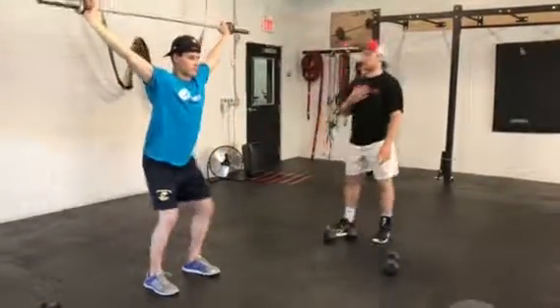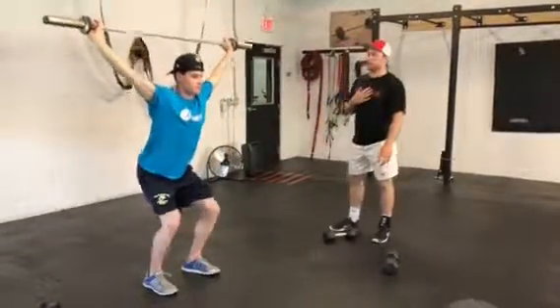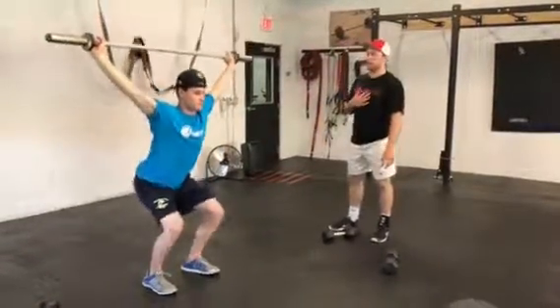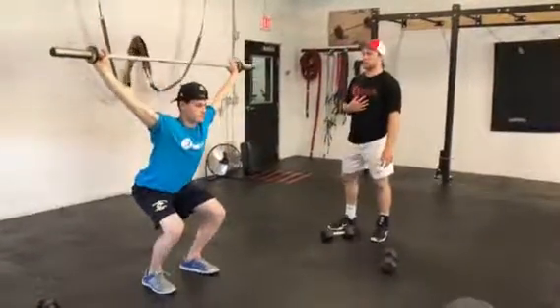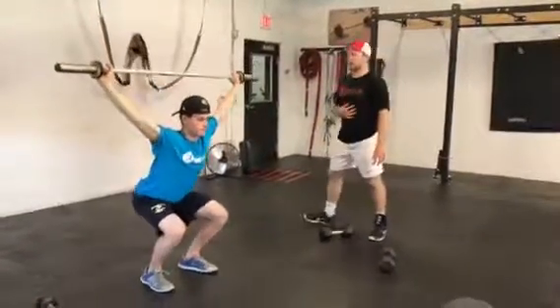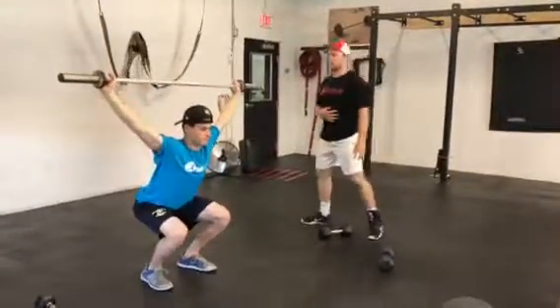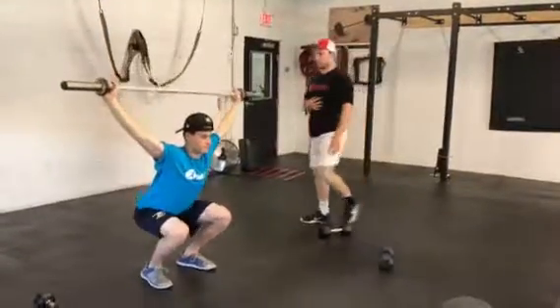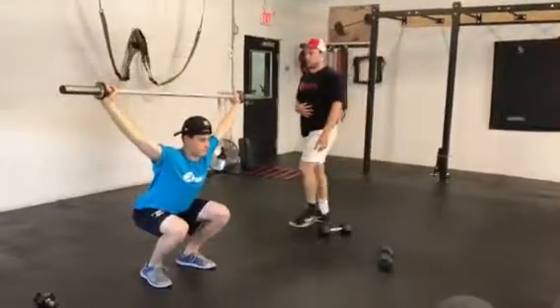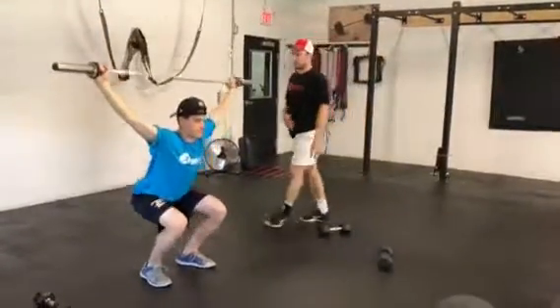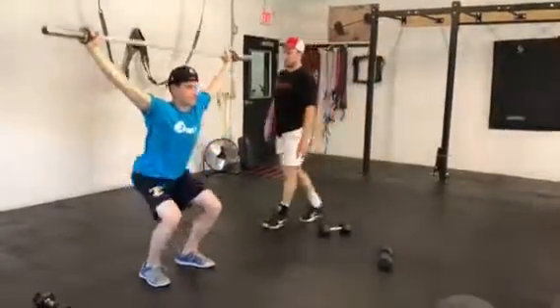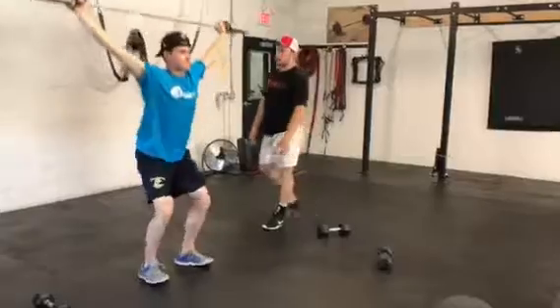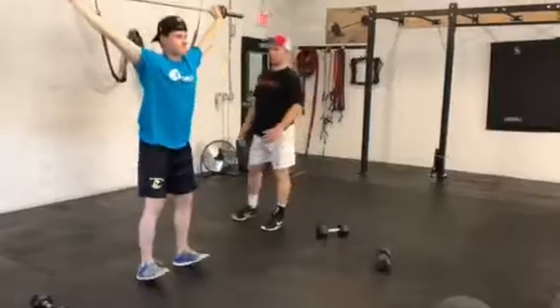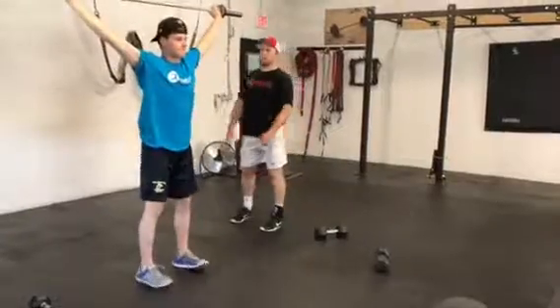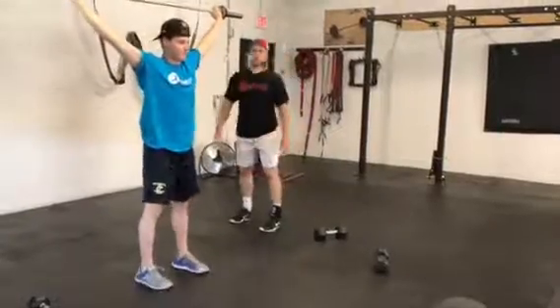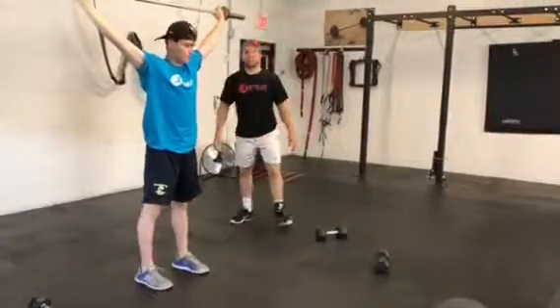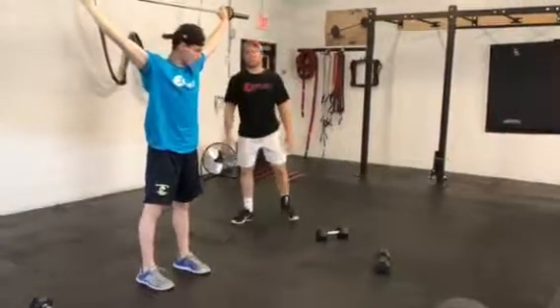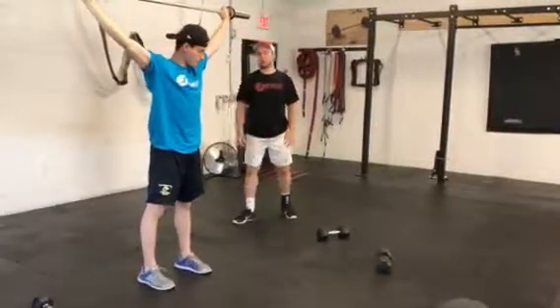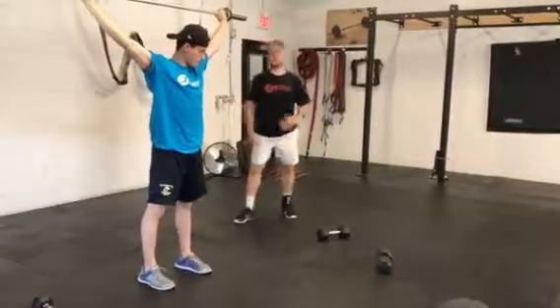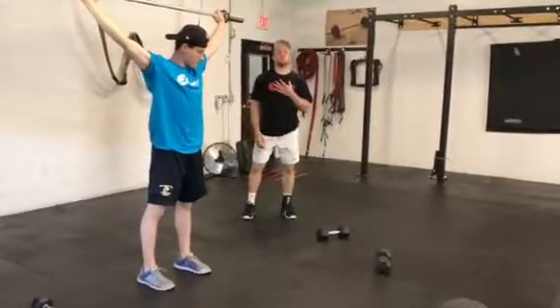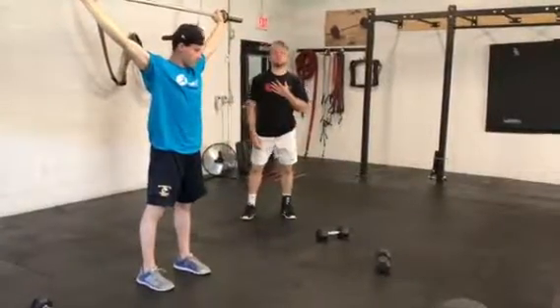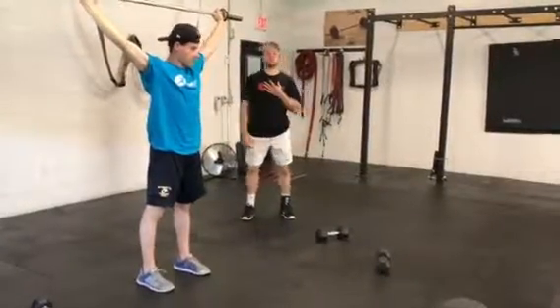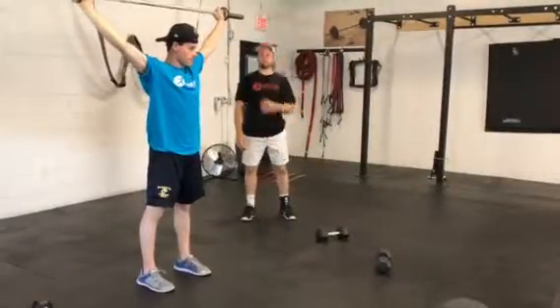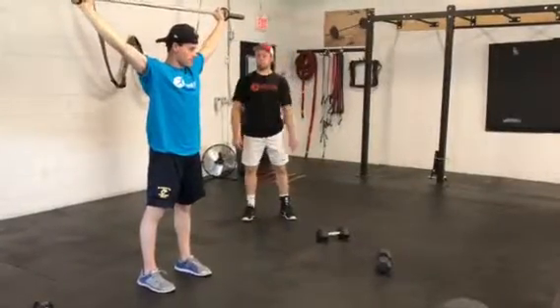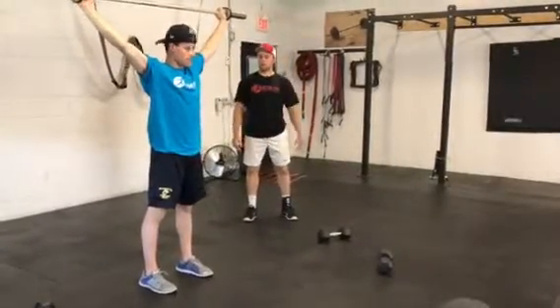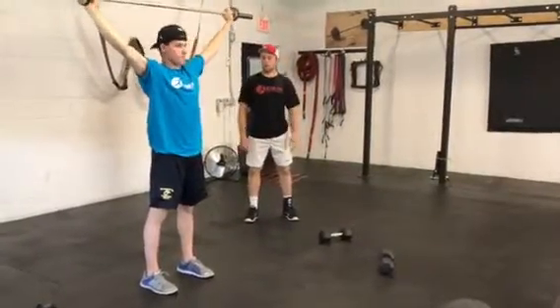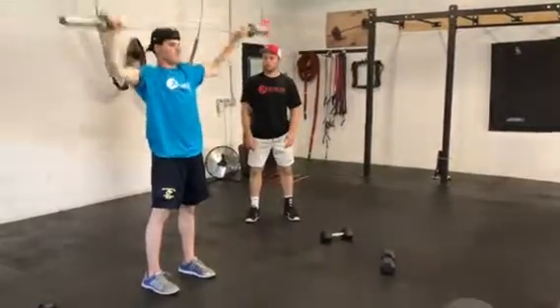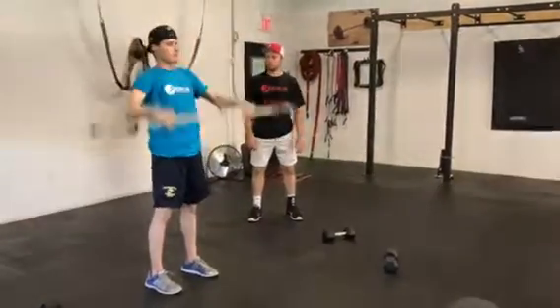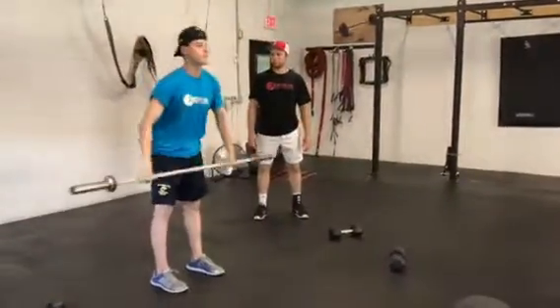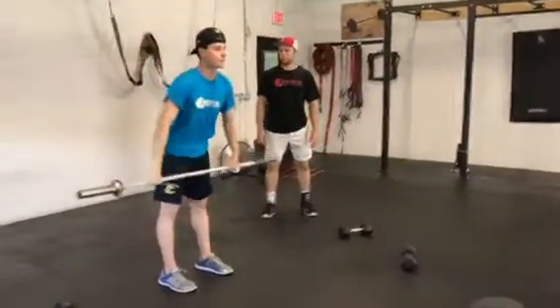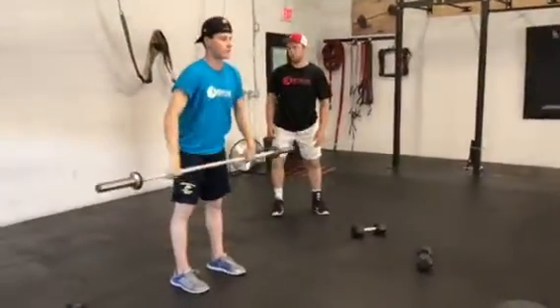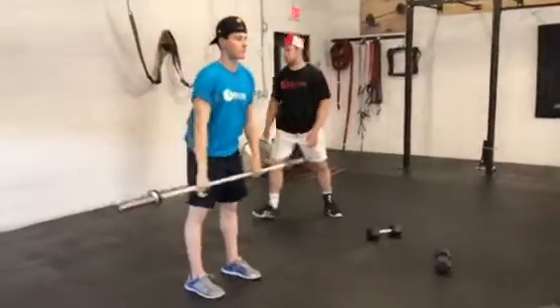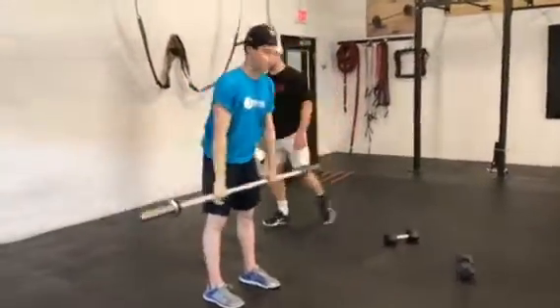Chest stays nice and tall. You're not arching like crazy through your back. Chin stays up — just like that. Here's your overhead squat.